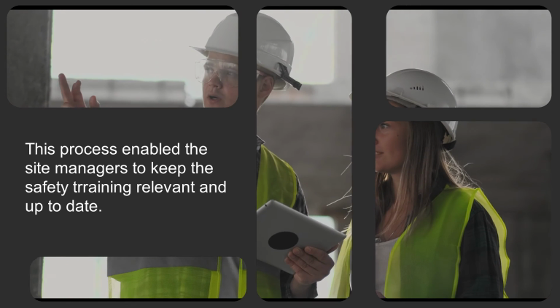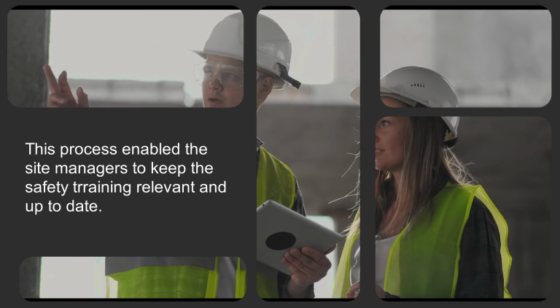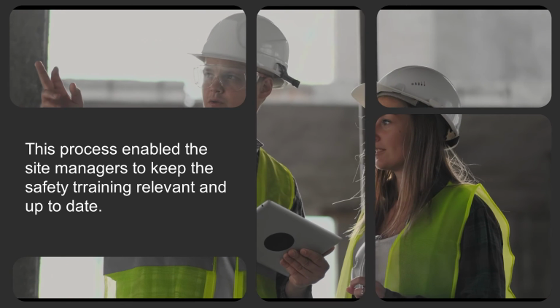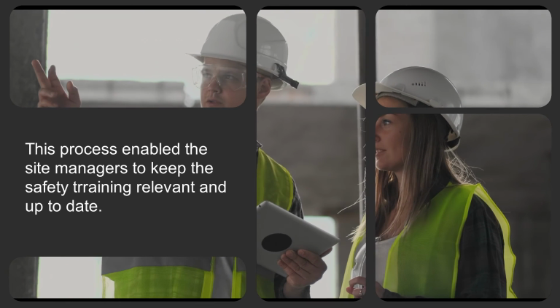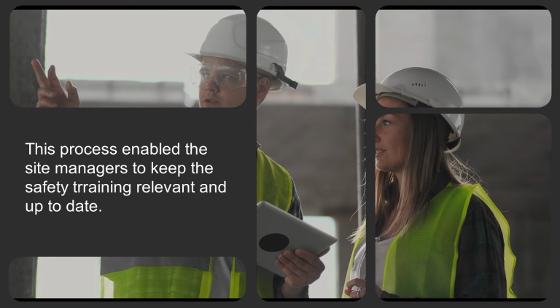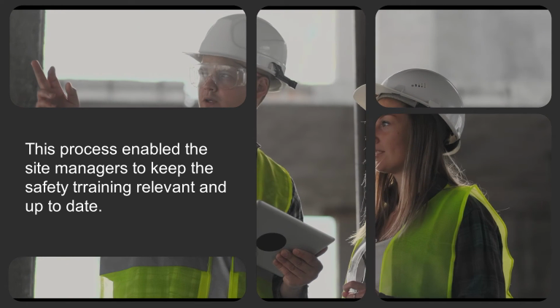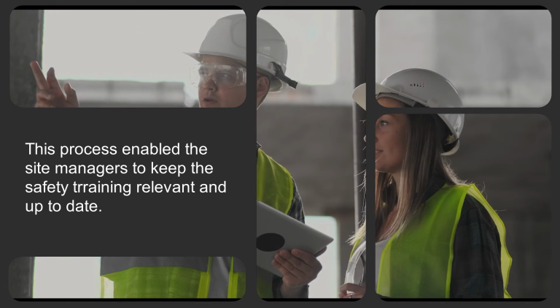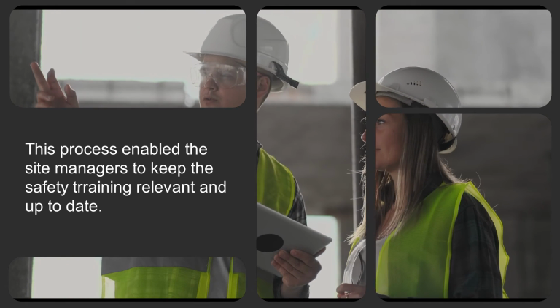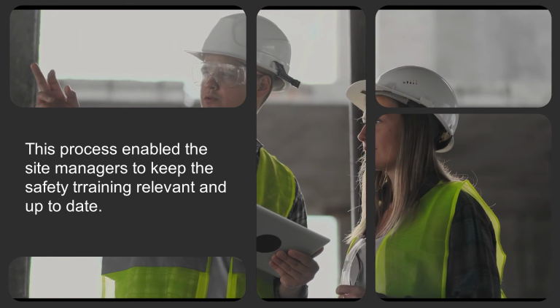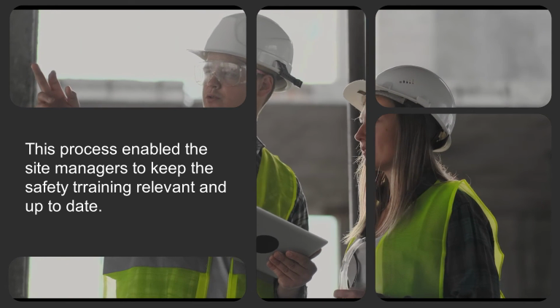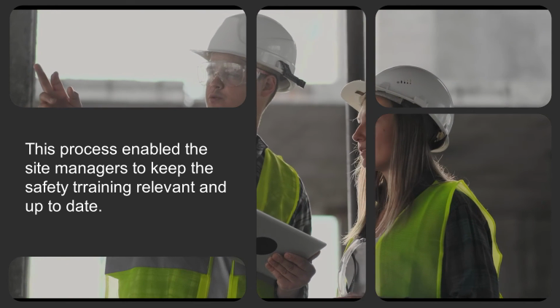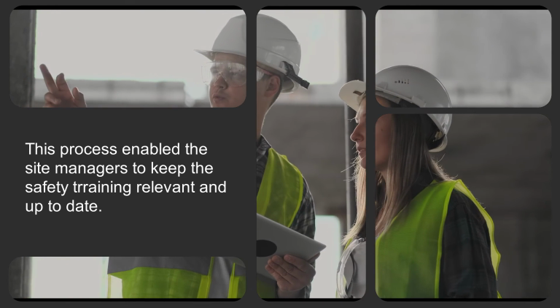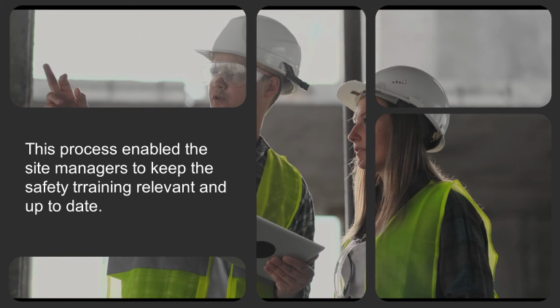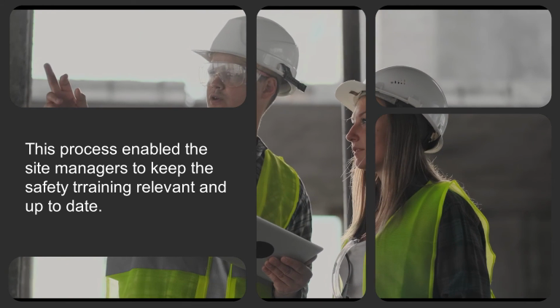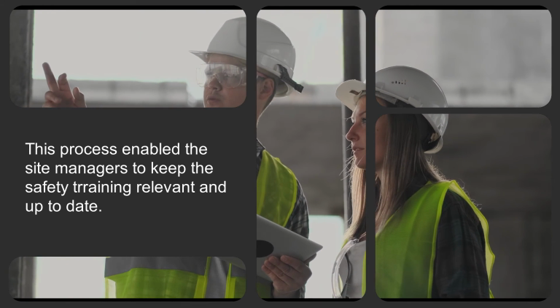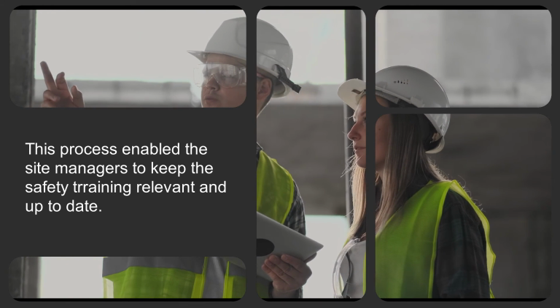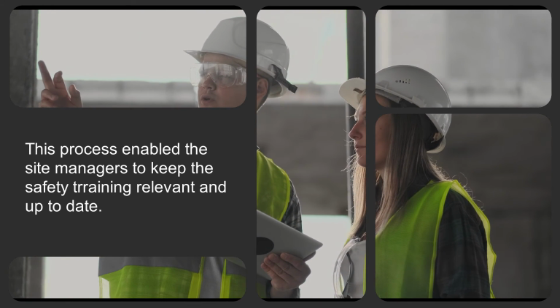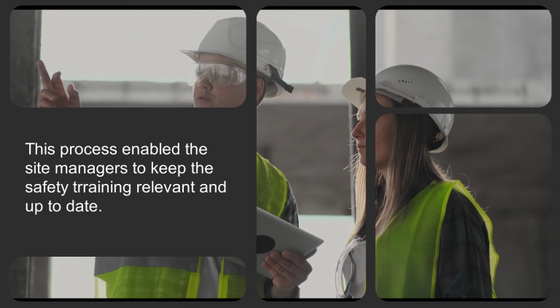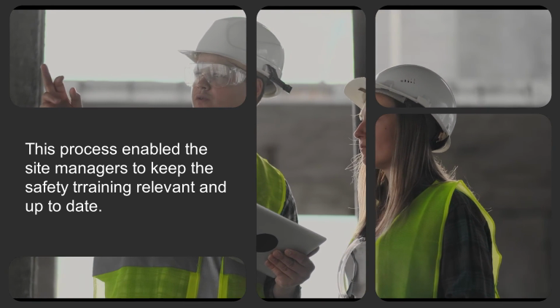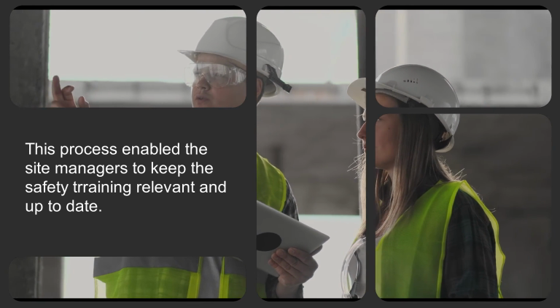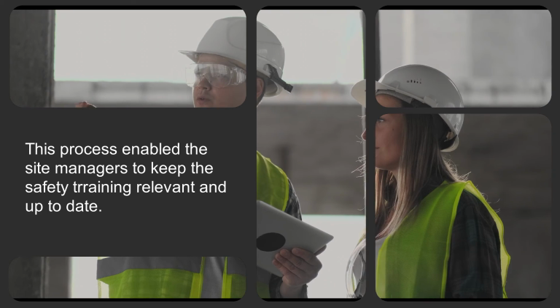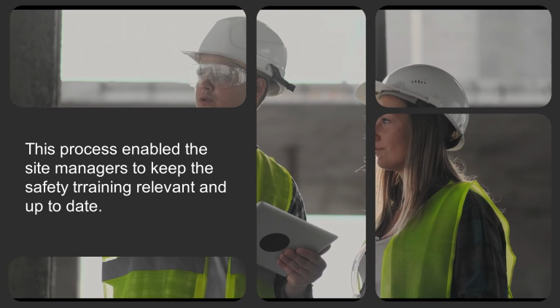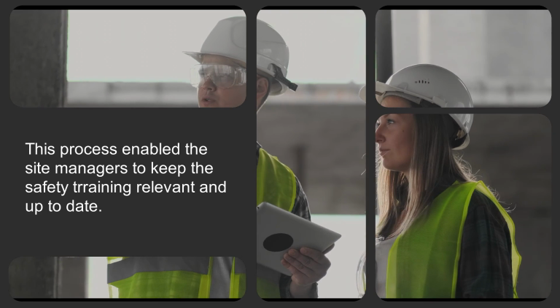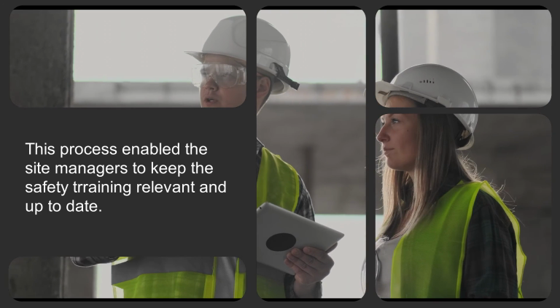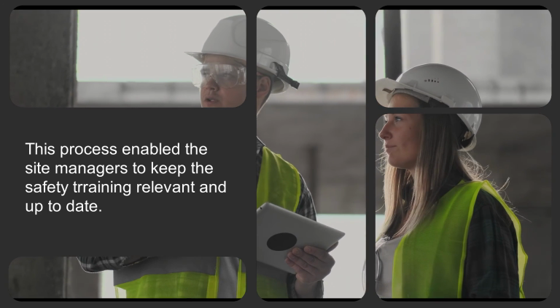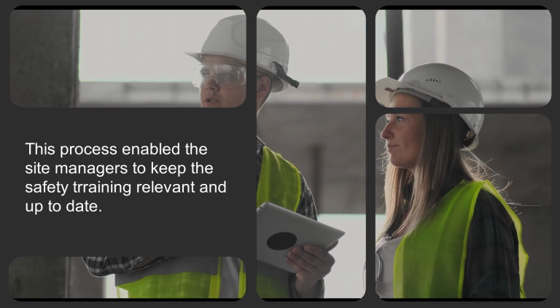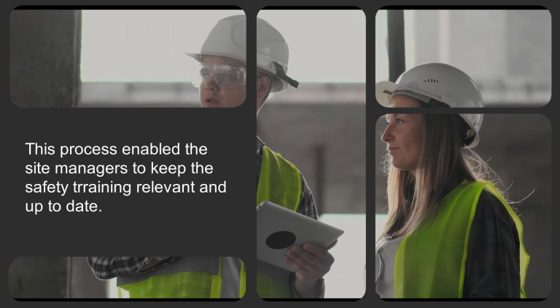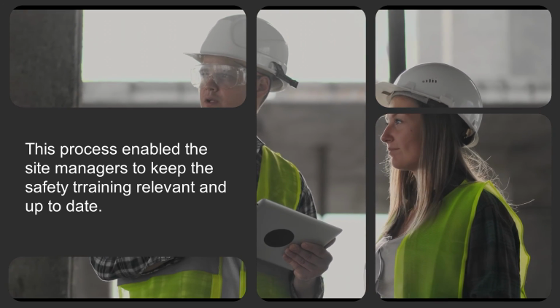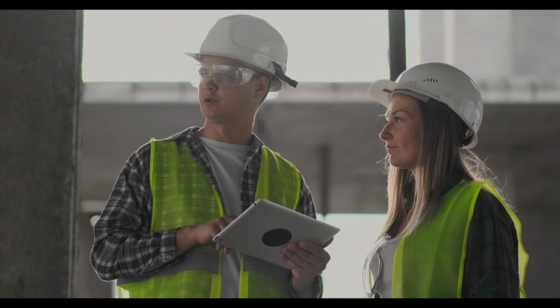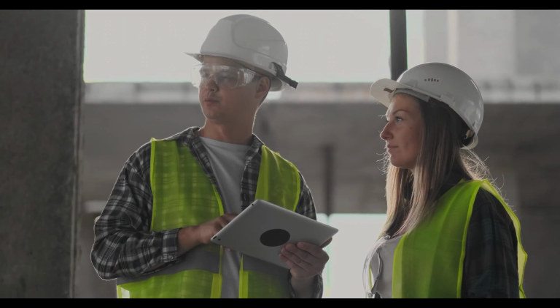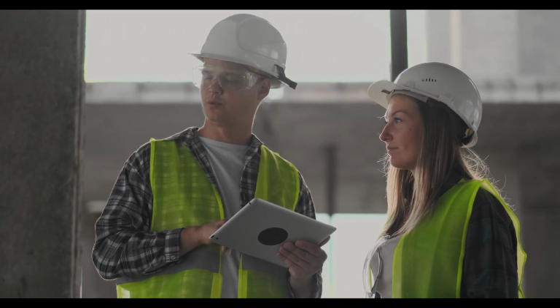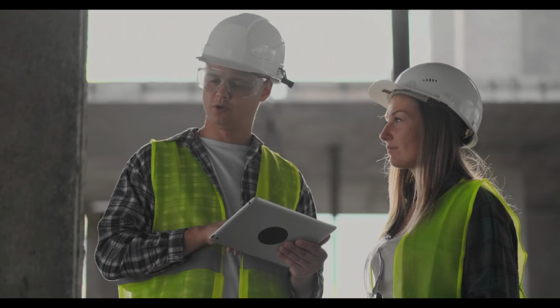This process enabled the site managers to keep the safety training relevant and up to date.